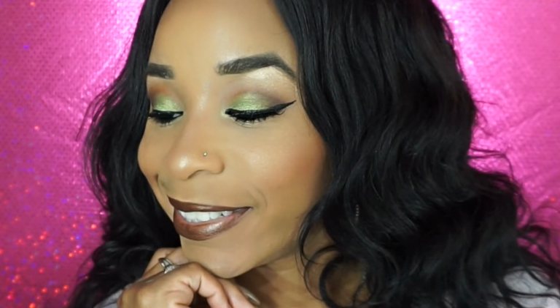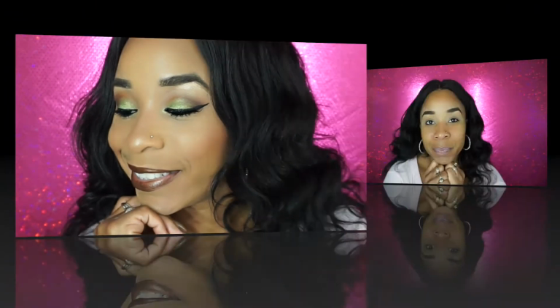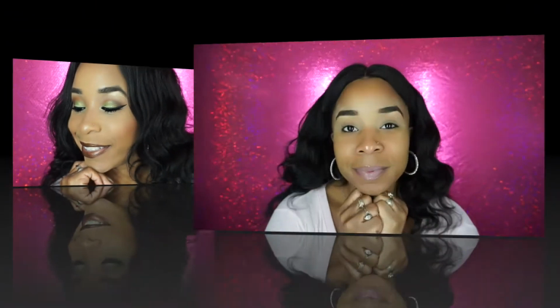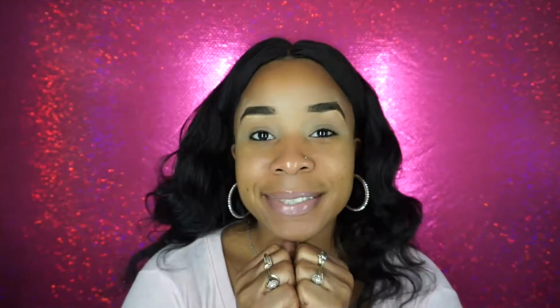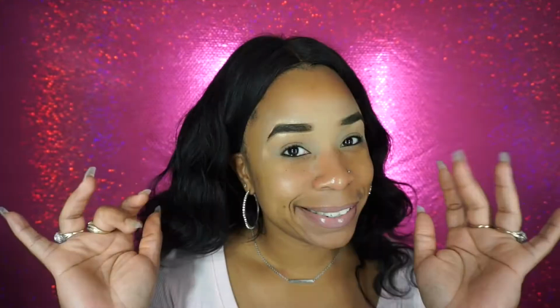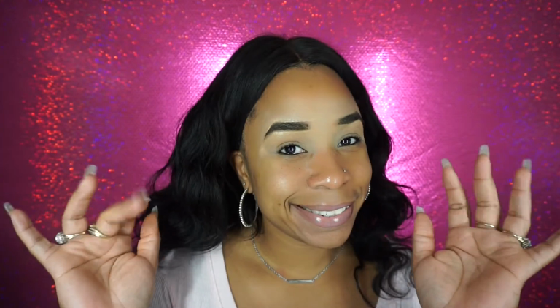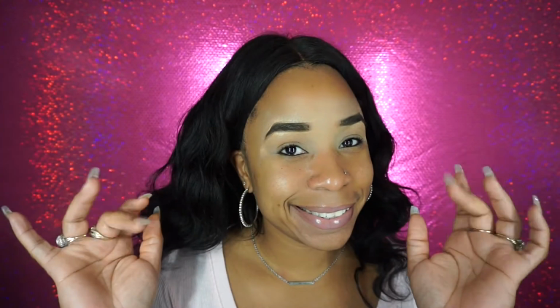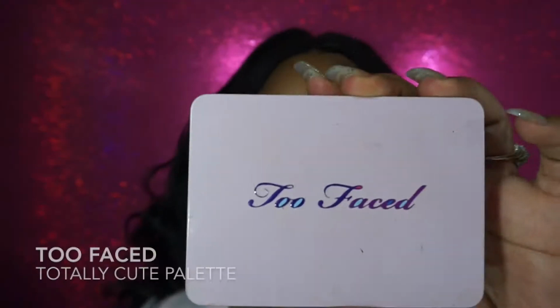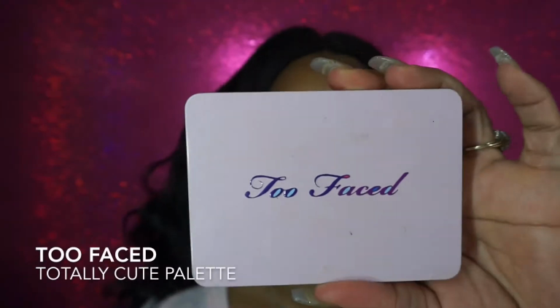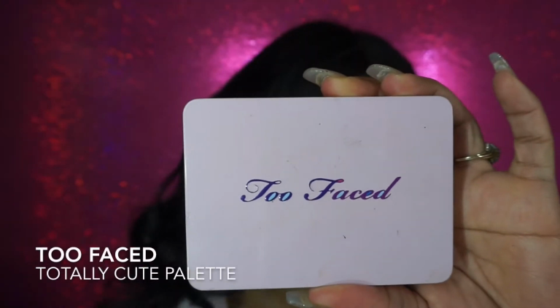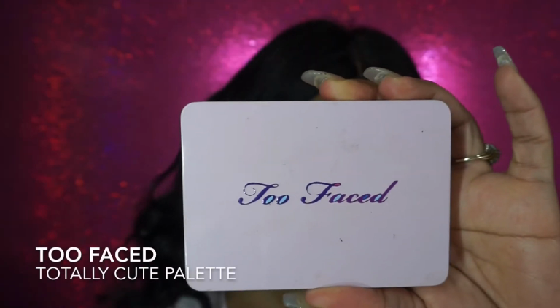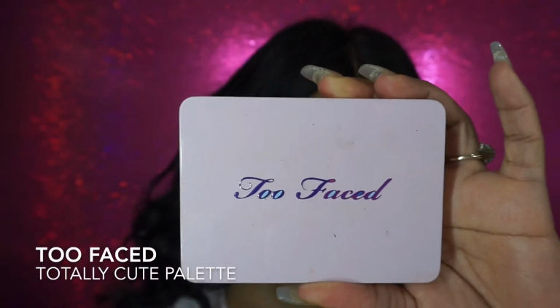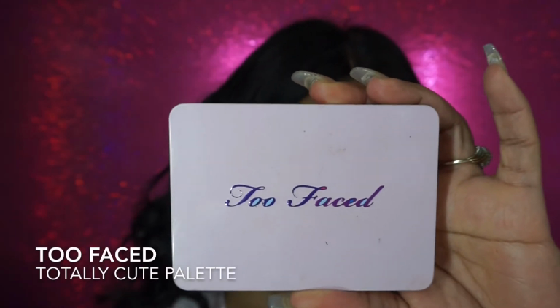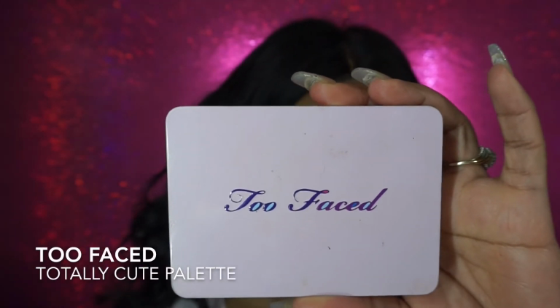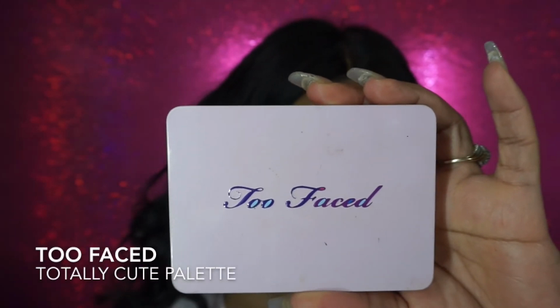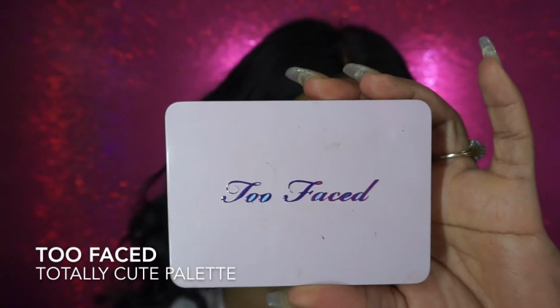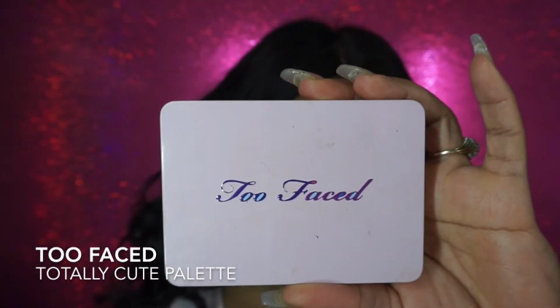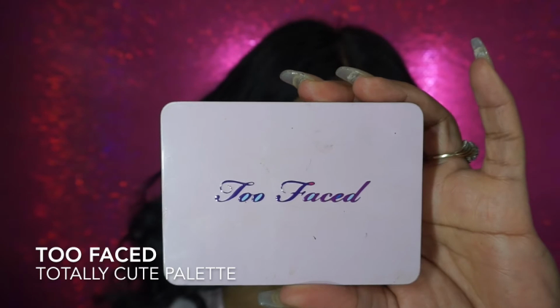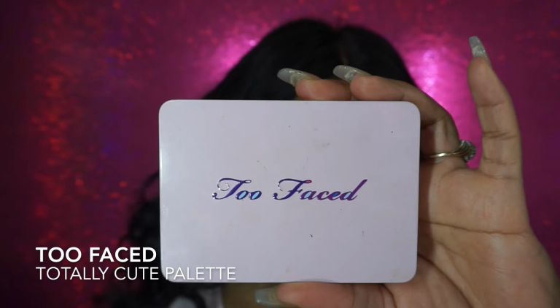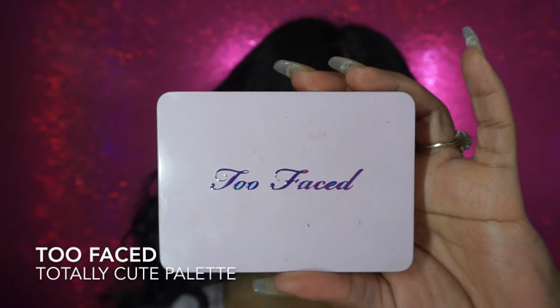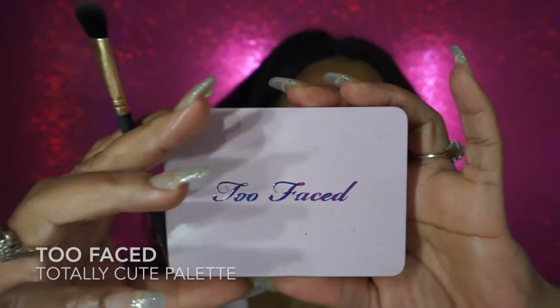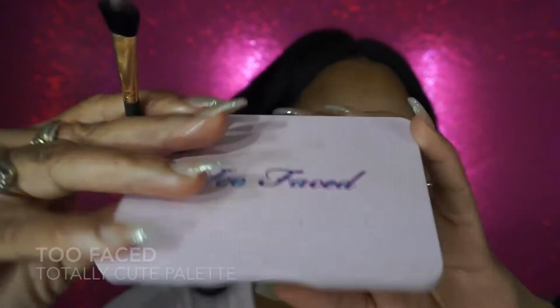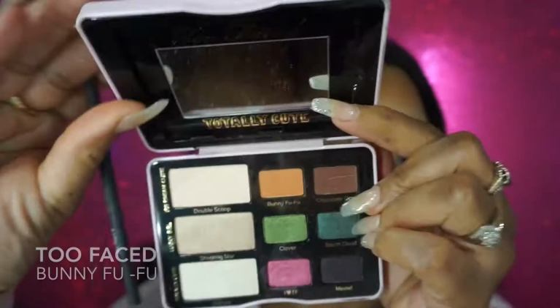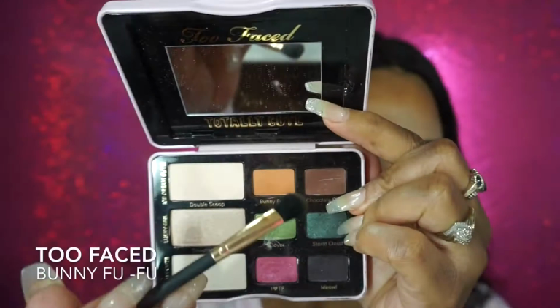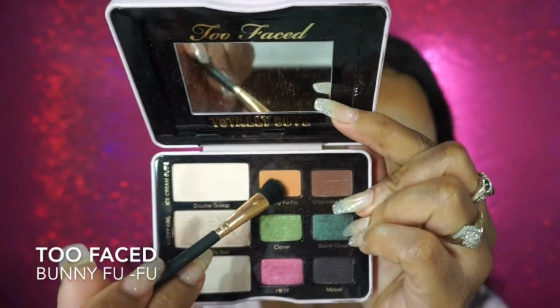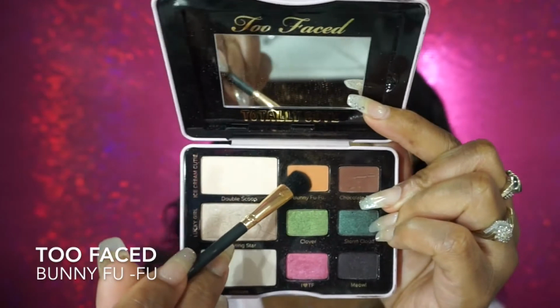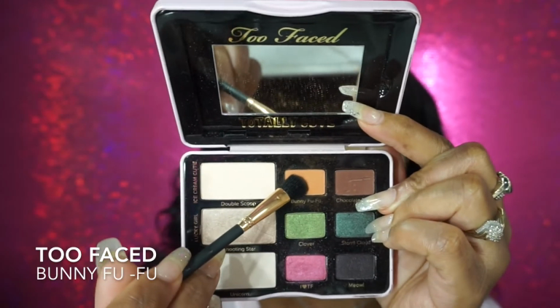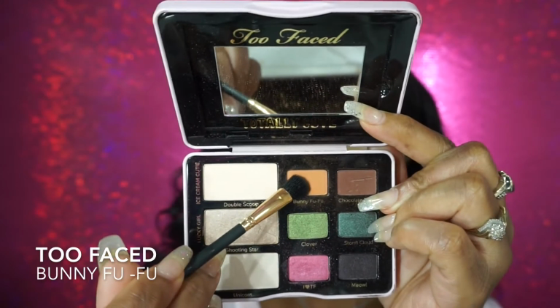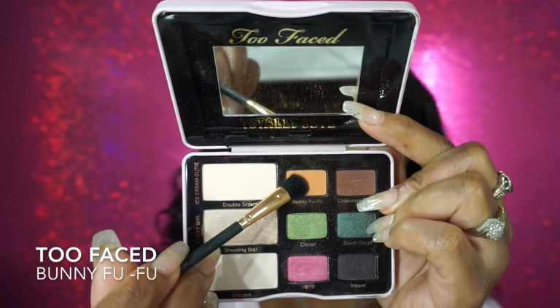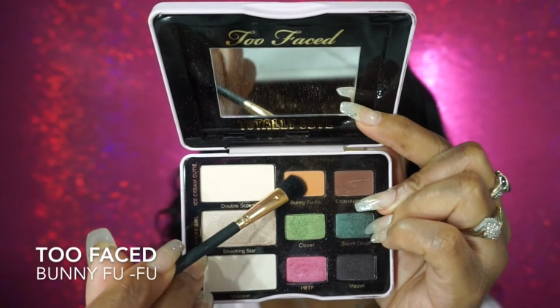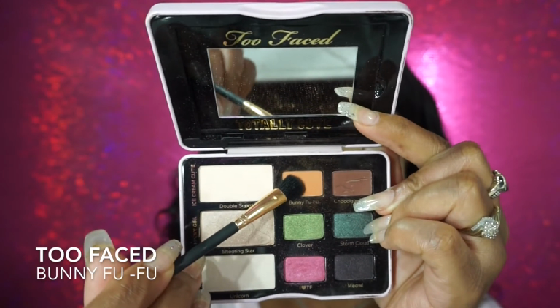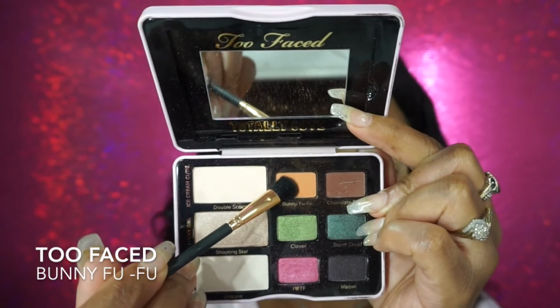Hey guys, I'm back with another tutorial. This would be using the Too Faced Totally Cute palette.